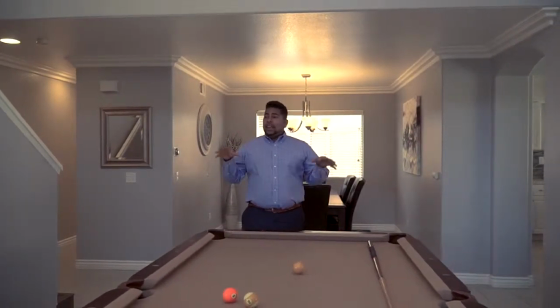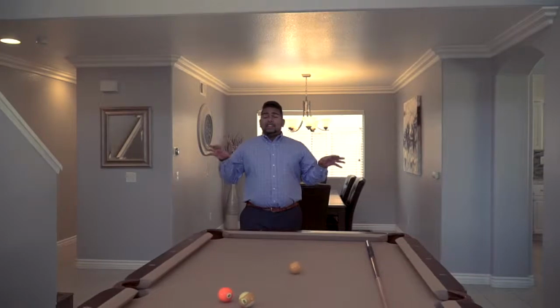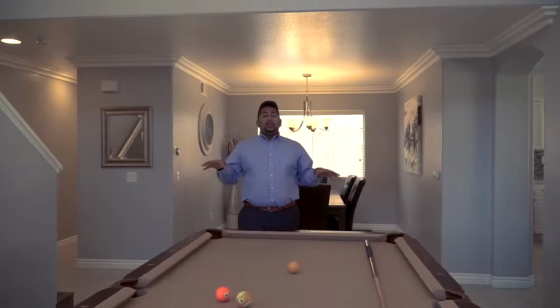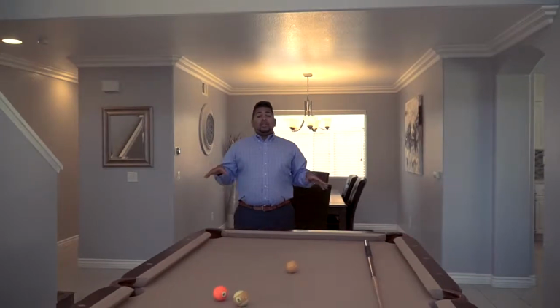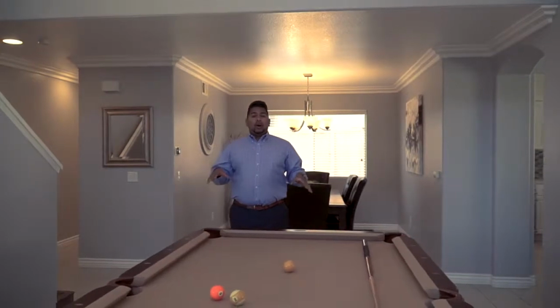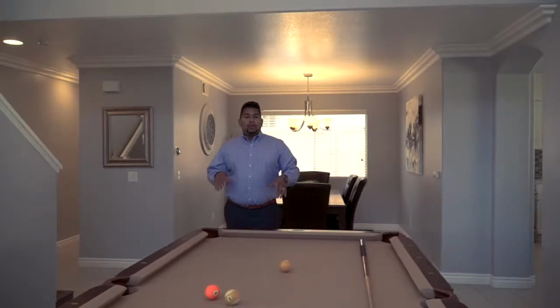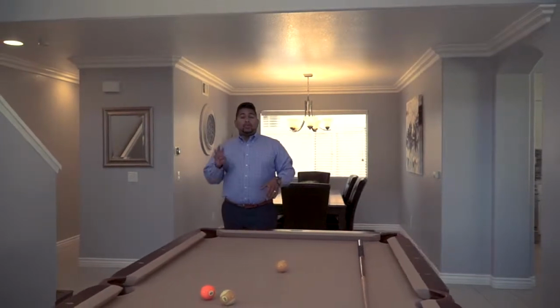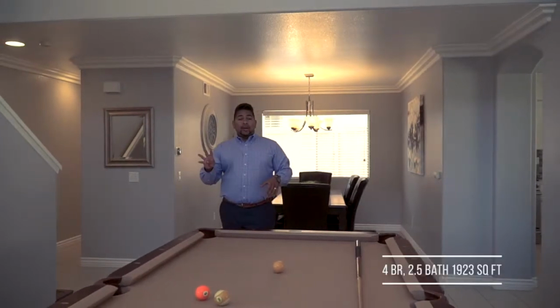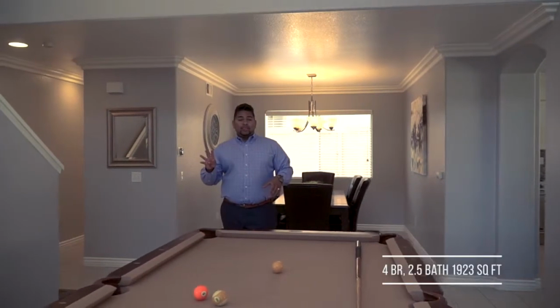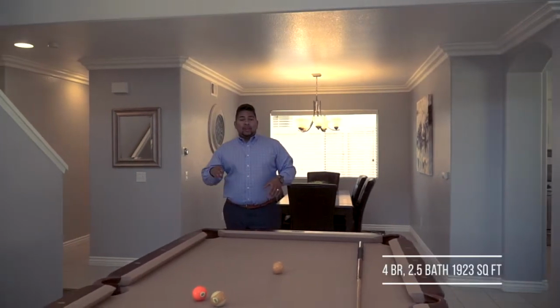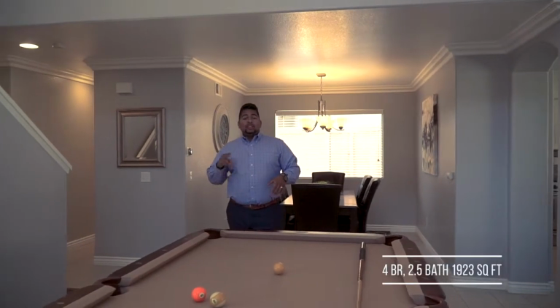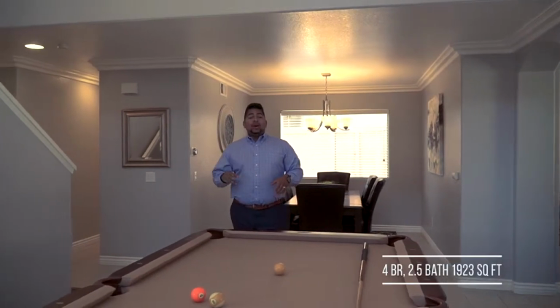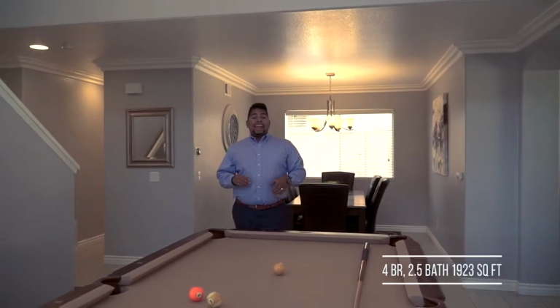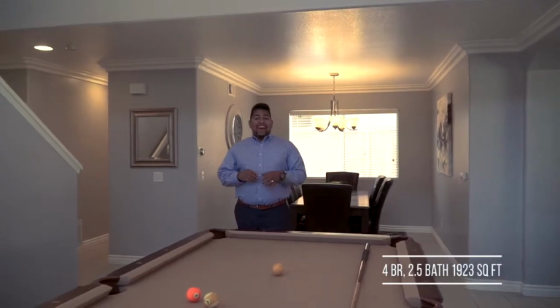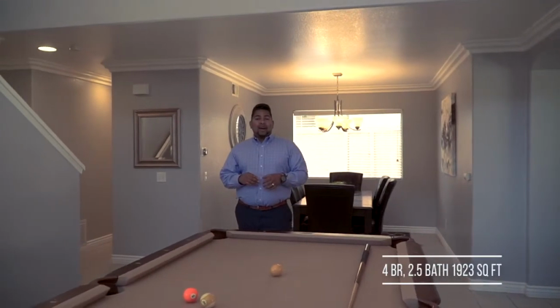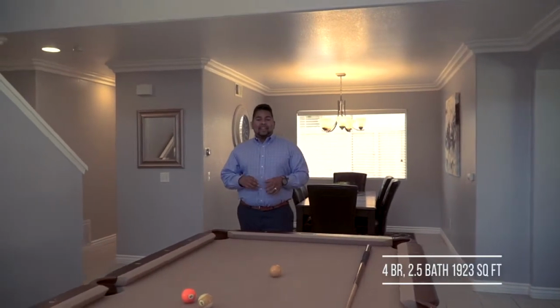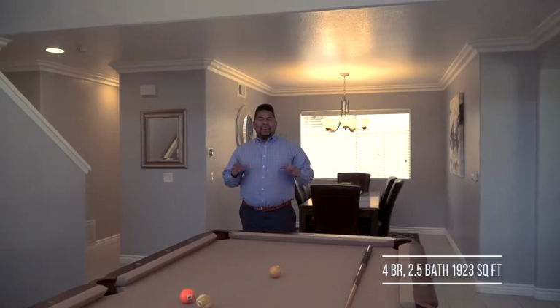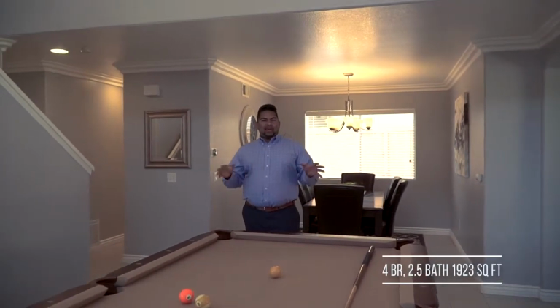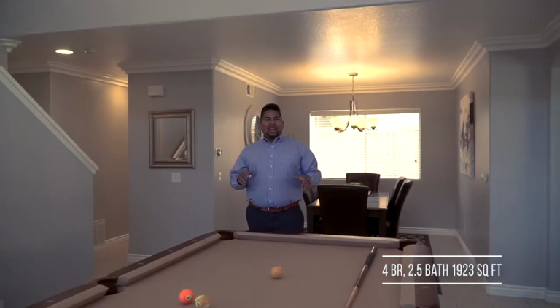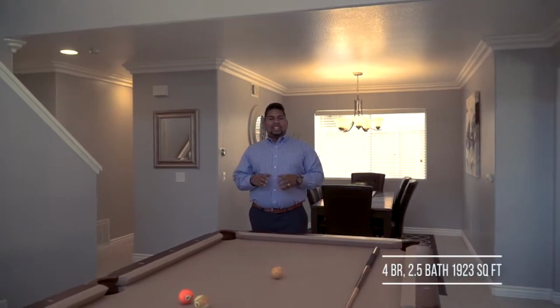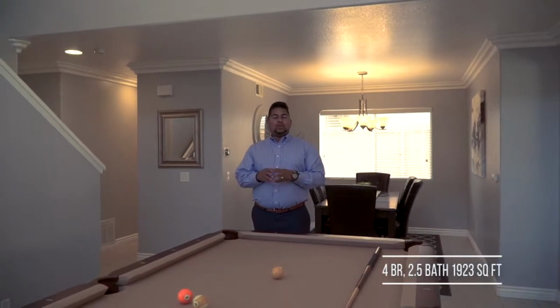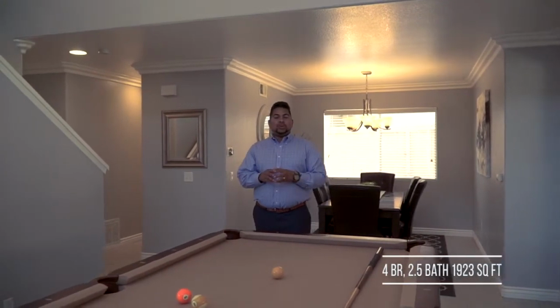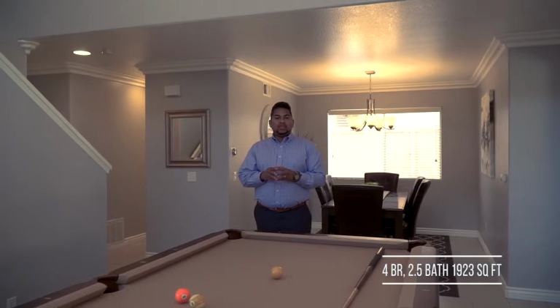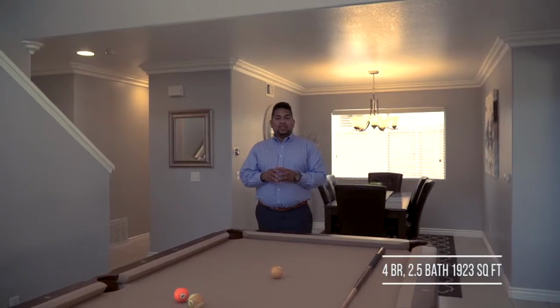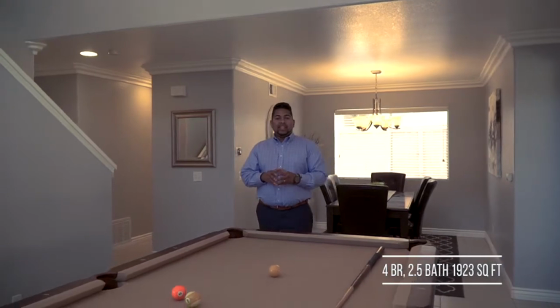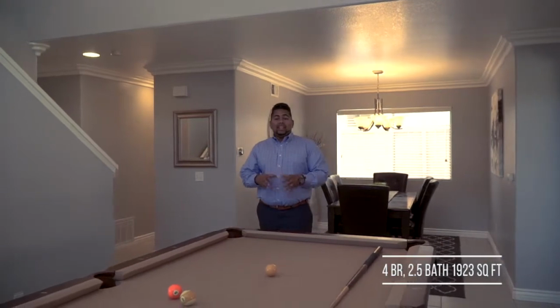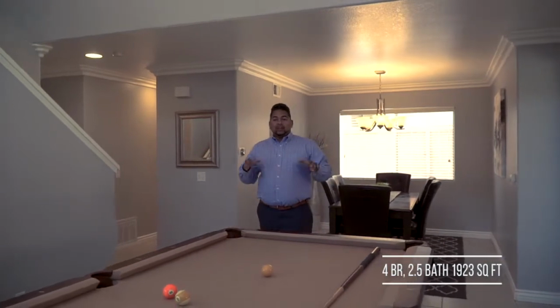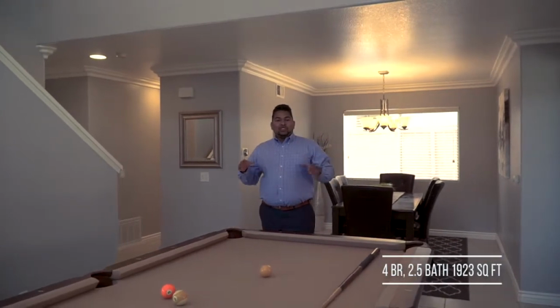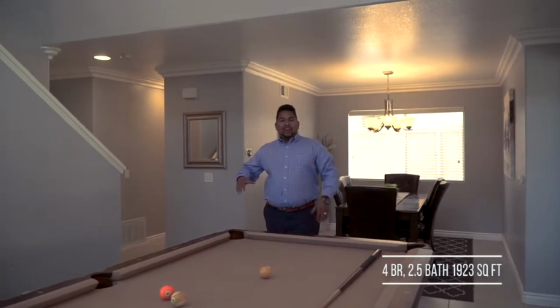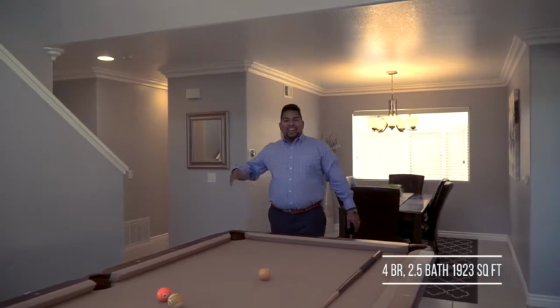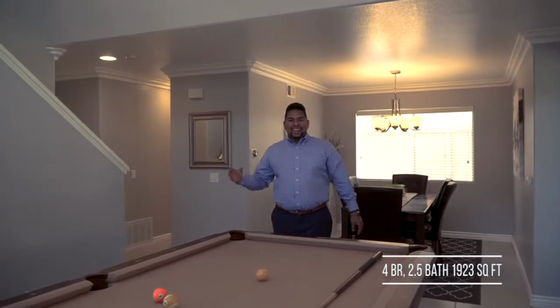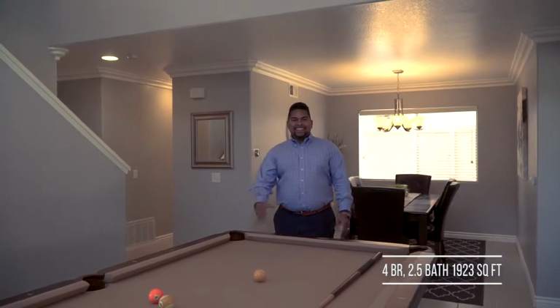This beautiful home has four bedrooms, two and a half baths, and it's about 1,923 square feet. So why don't you go ahead and take a look.